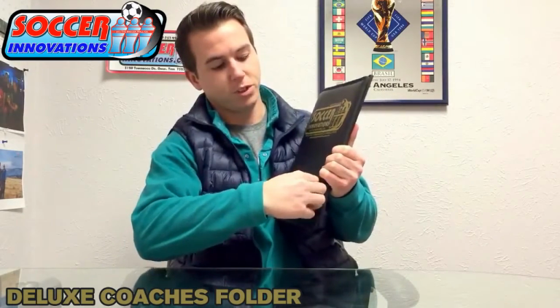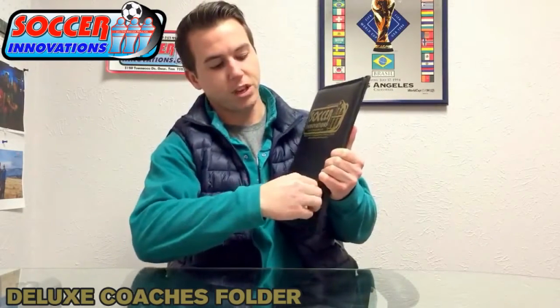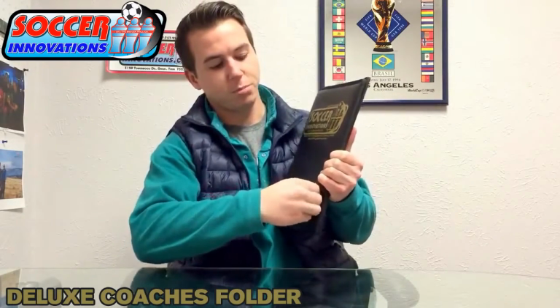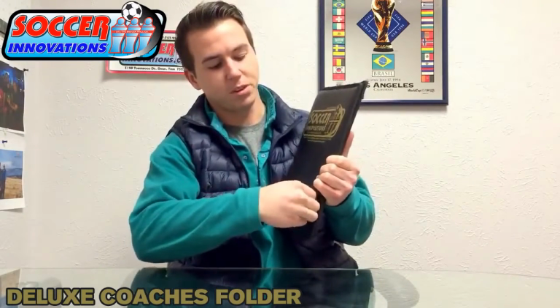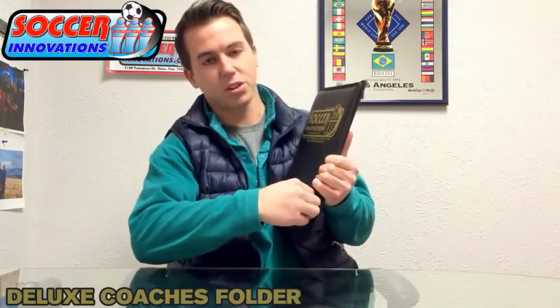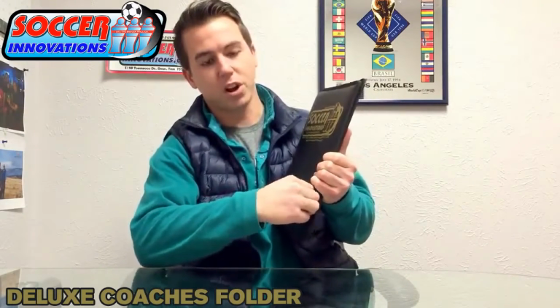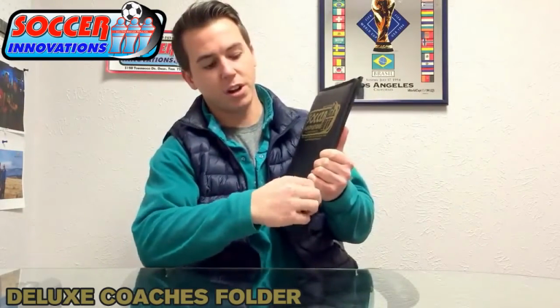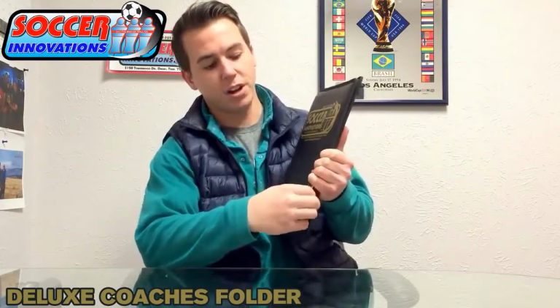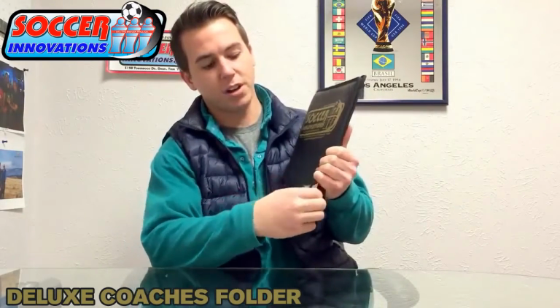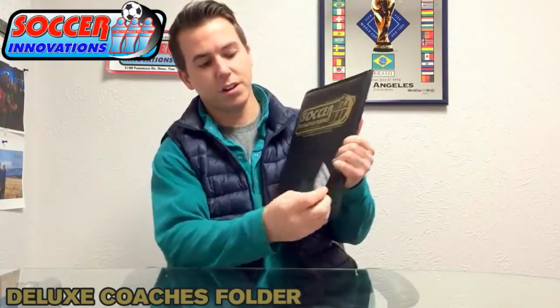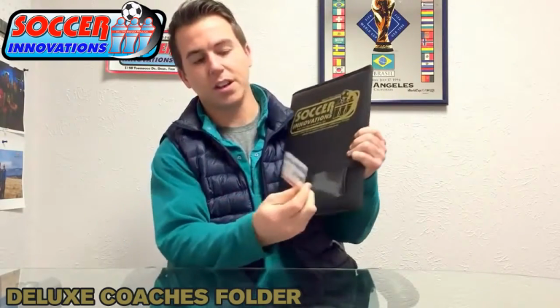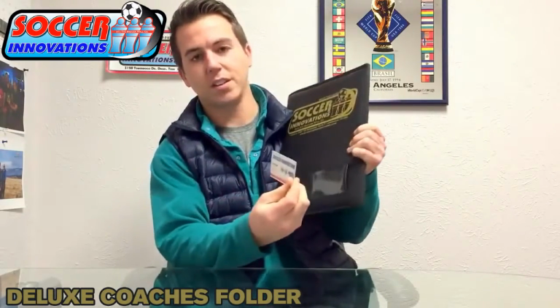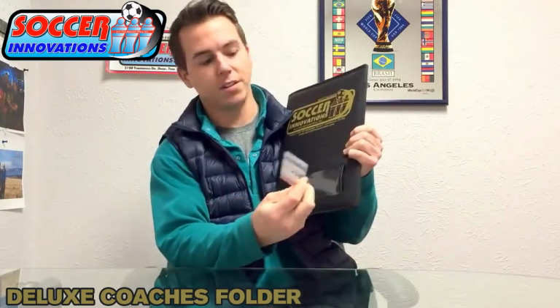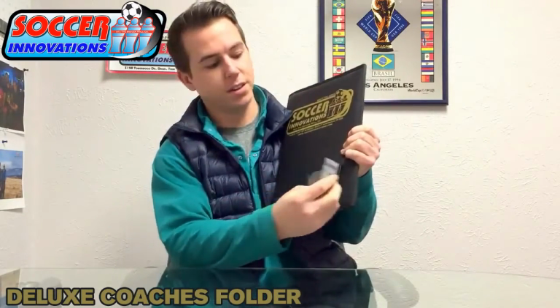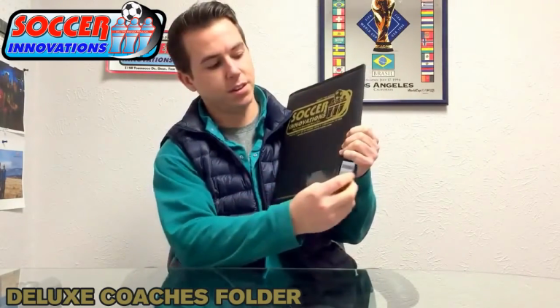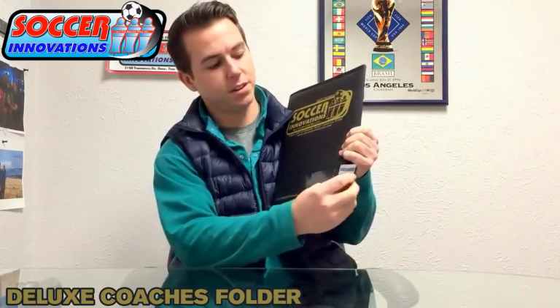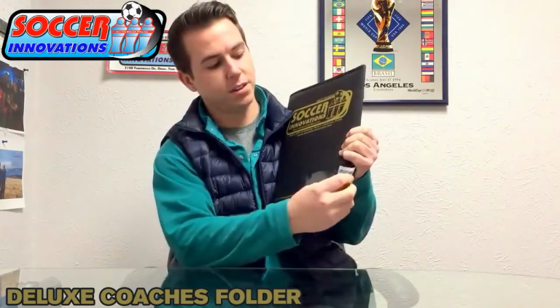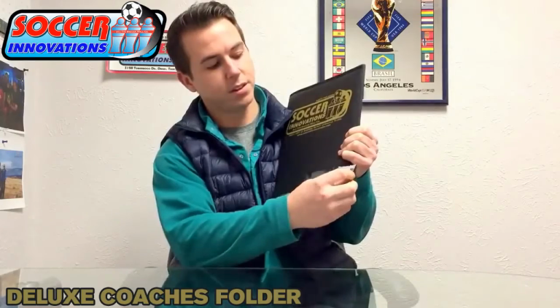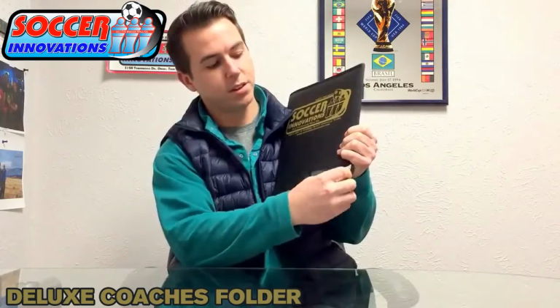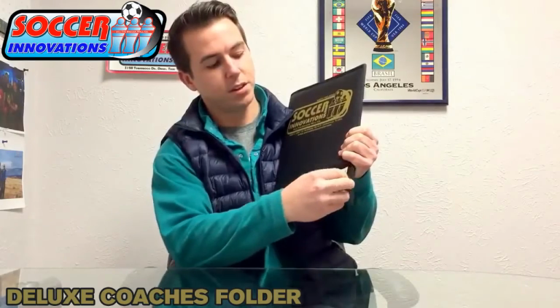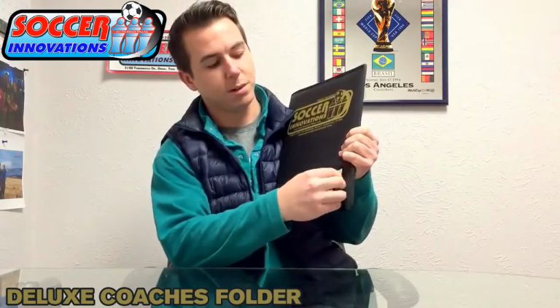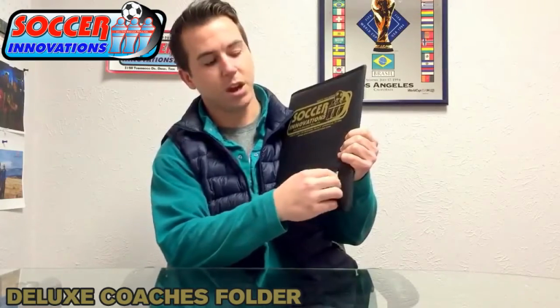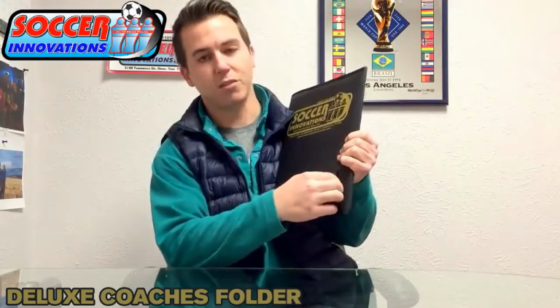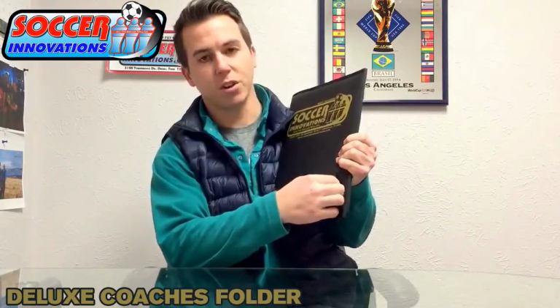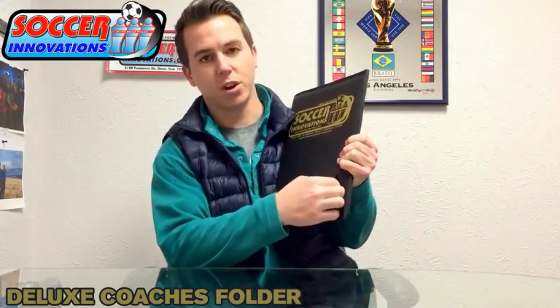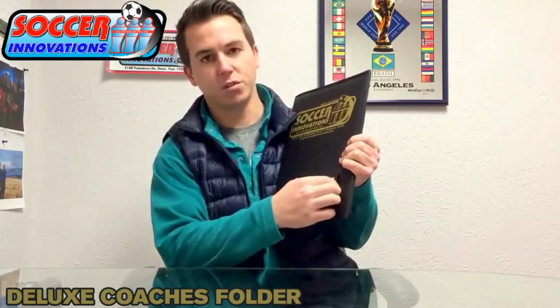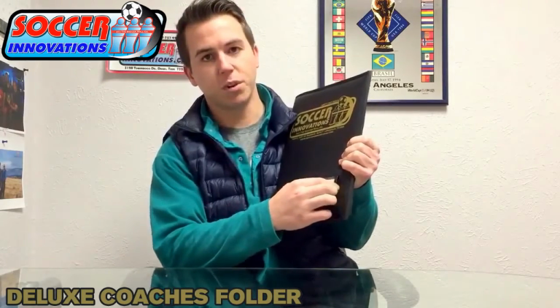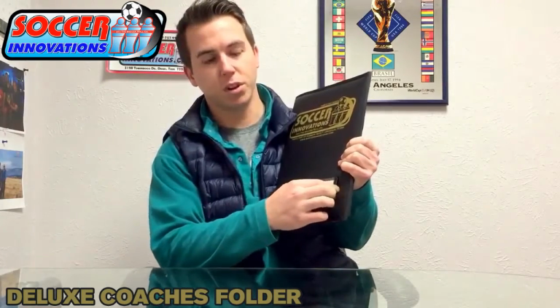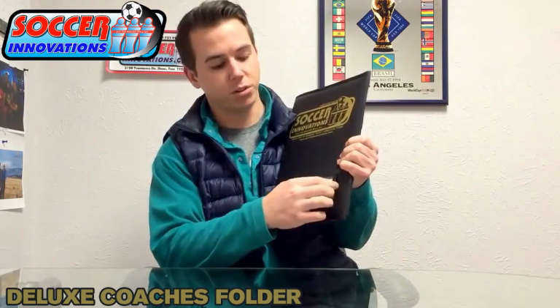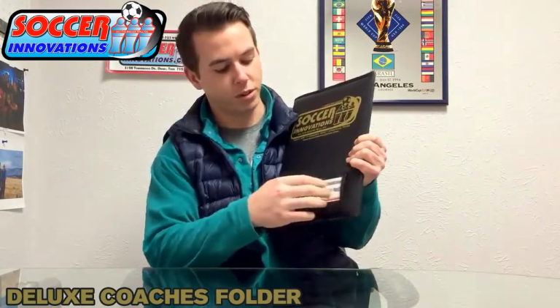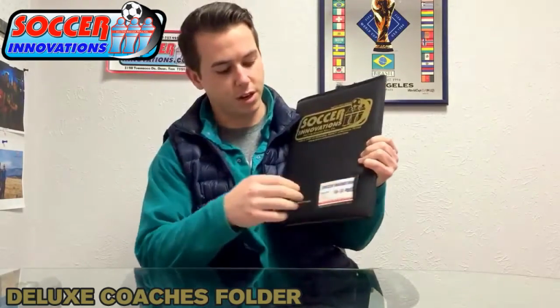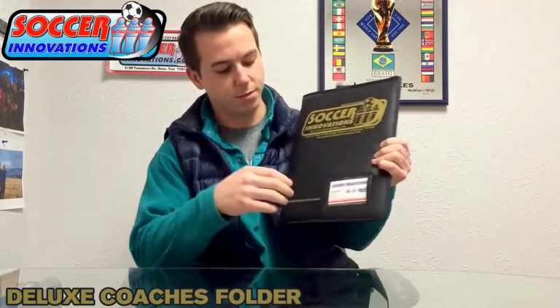Slide your business card in here, nice and easy, and keep track of your cards from other coaches in there.